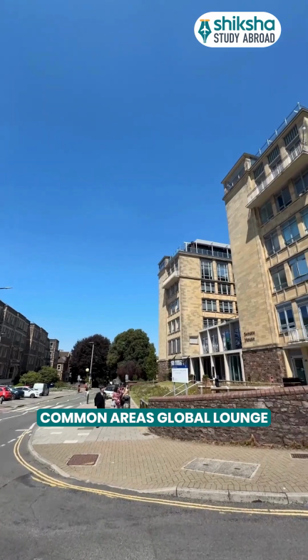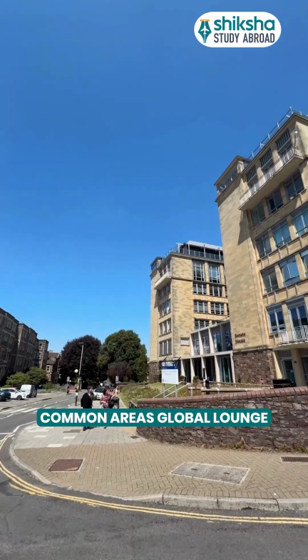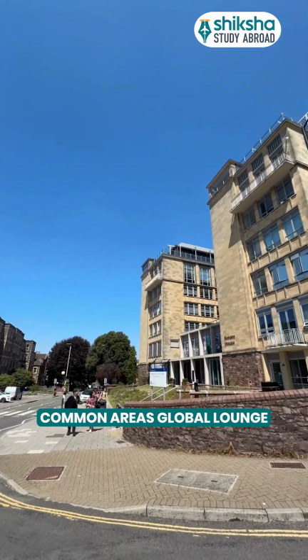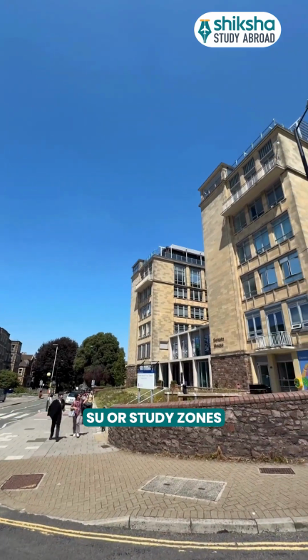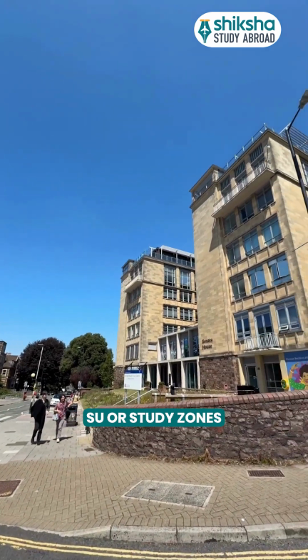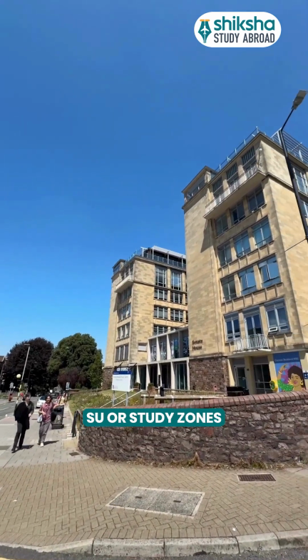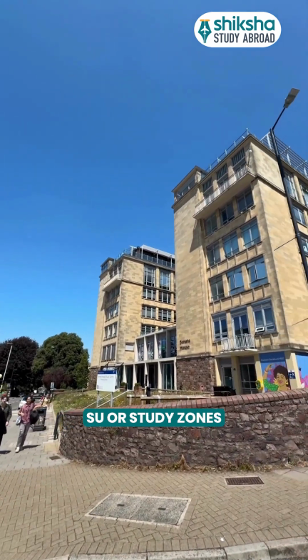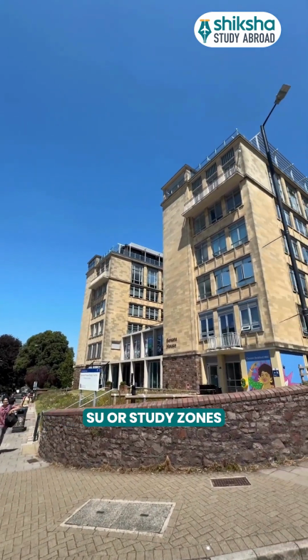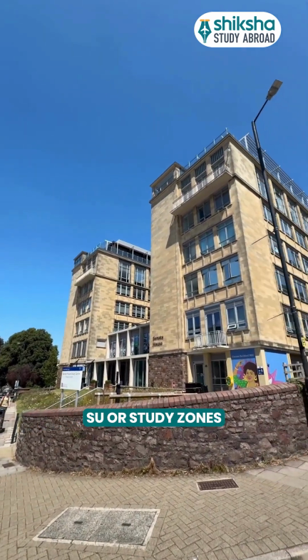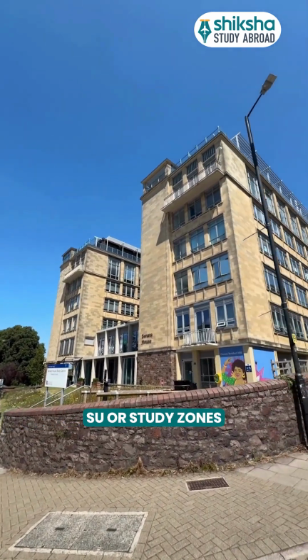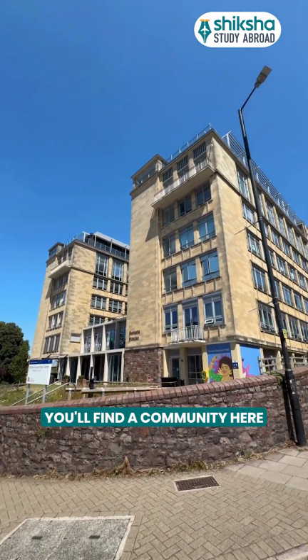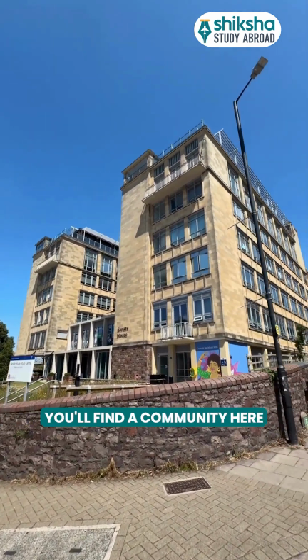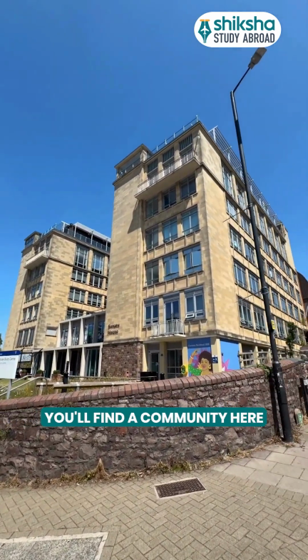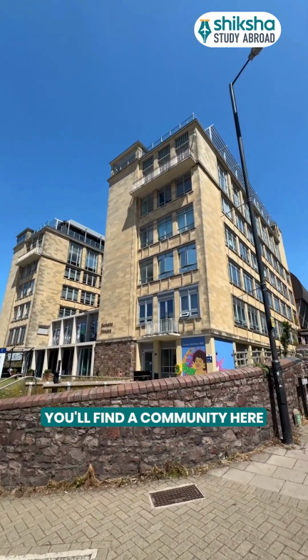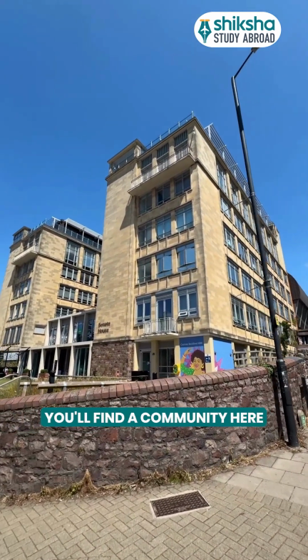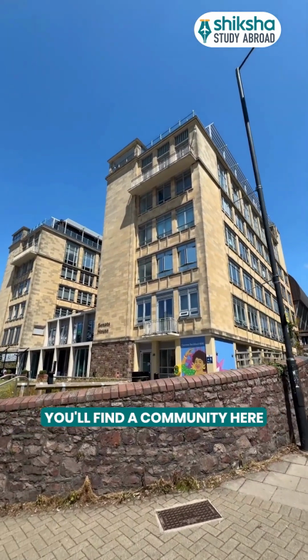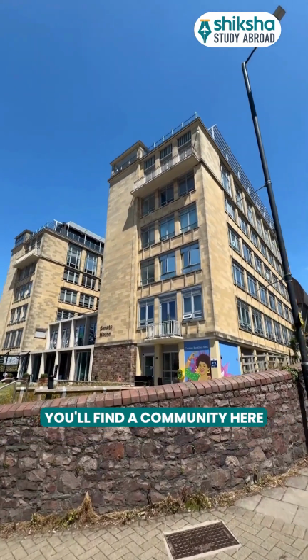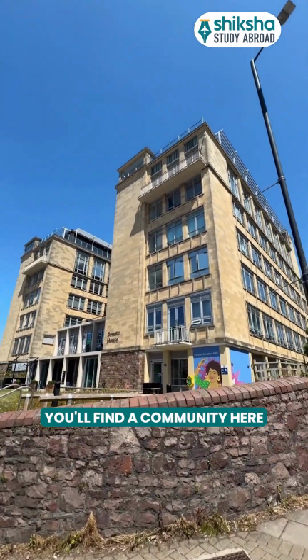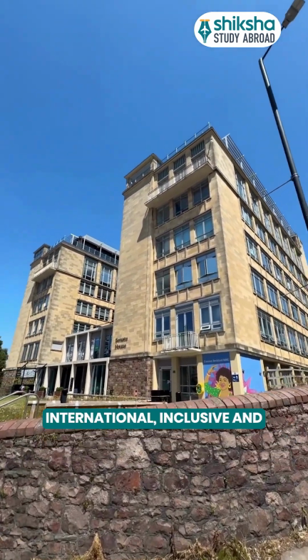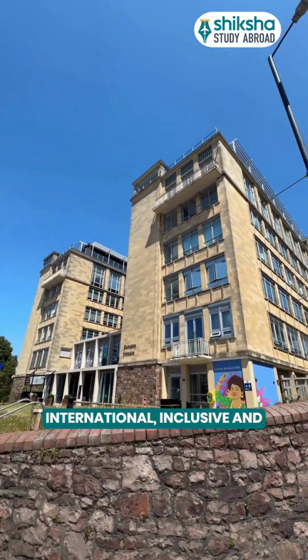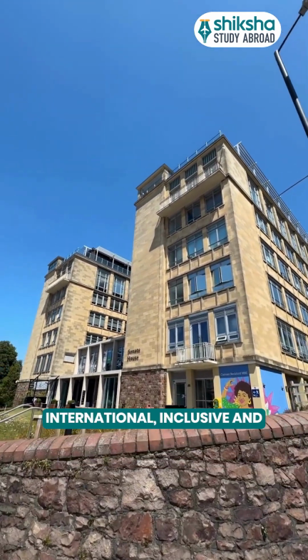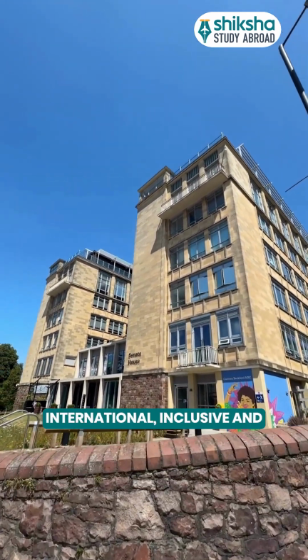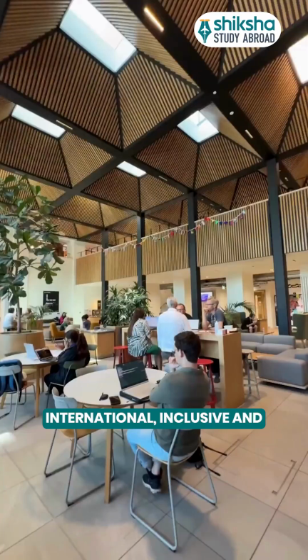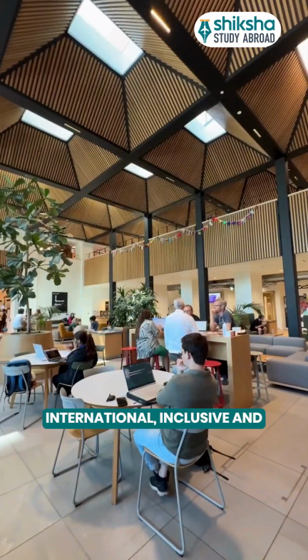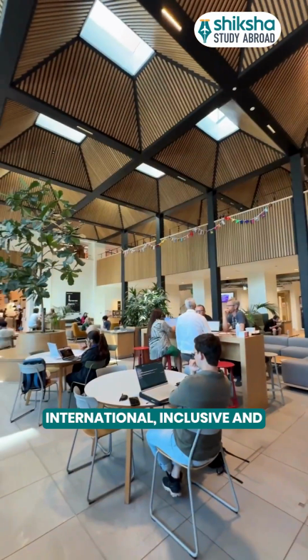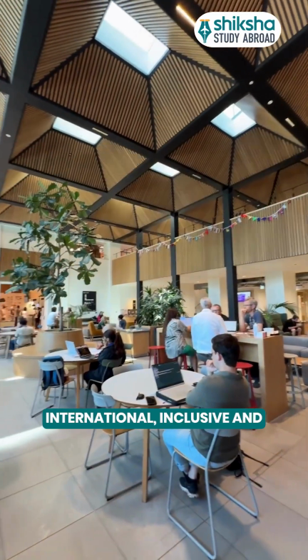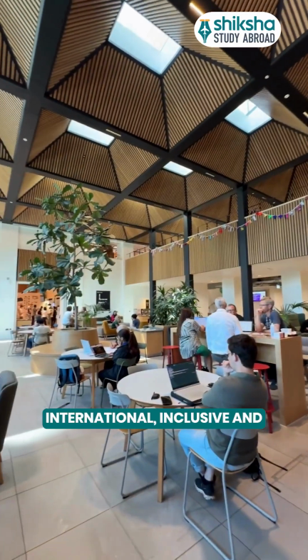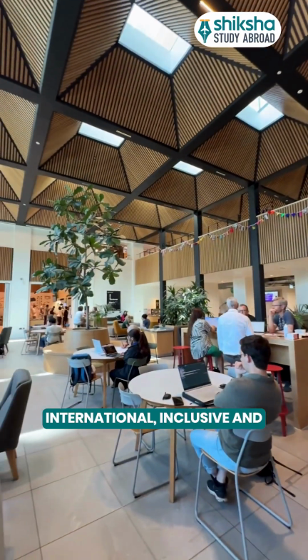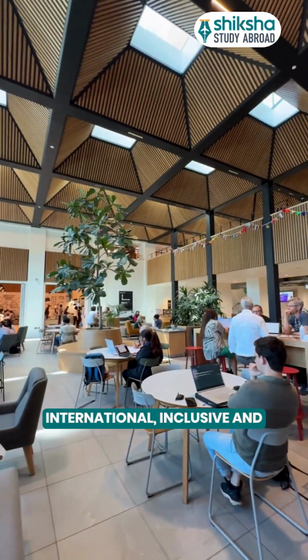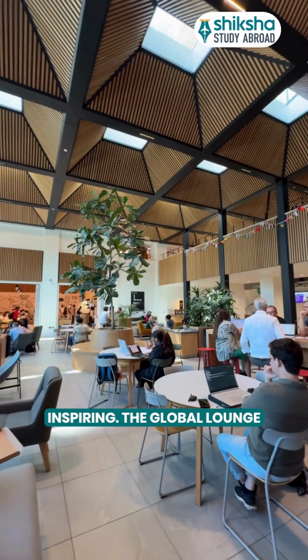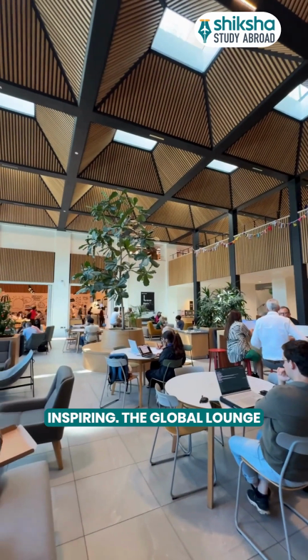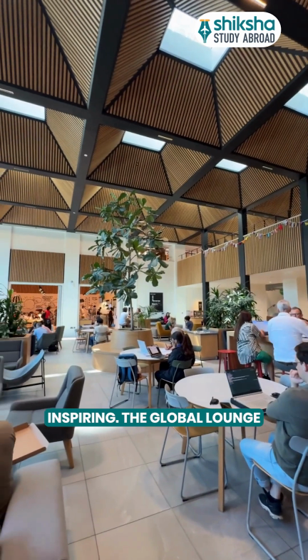Common areas, Global Lounge, SU or study zones — you'll find a community here, international, inclusive and inspiring.